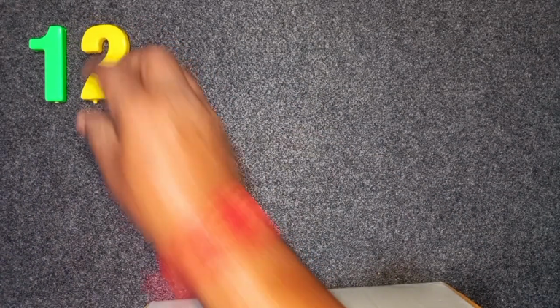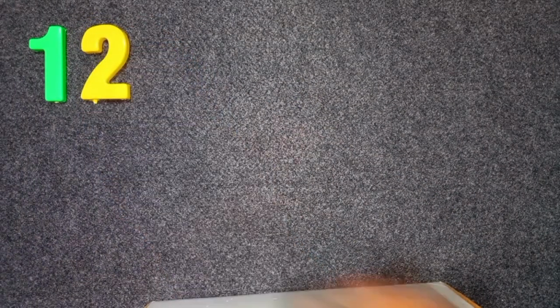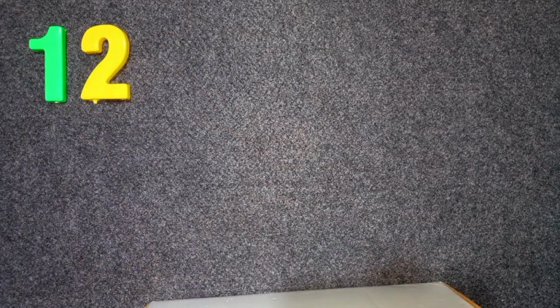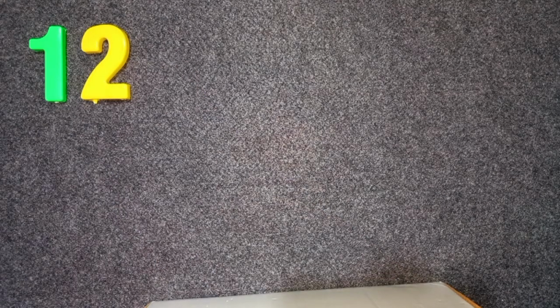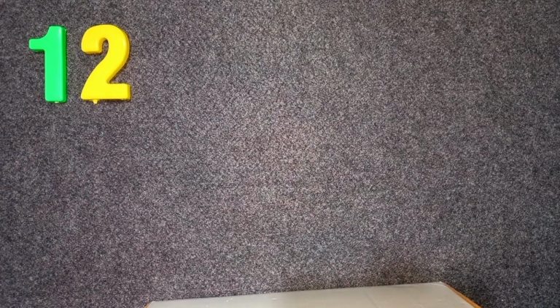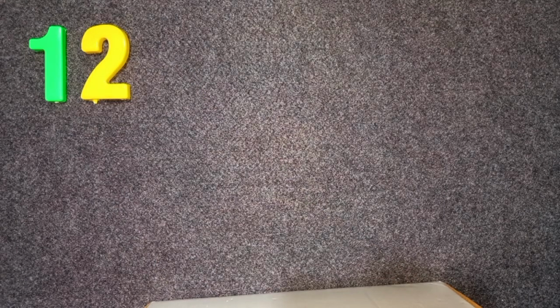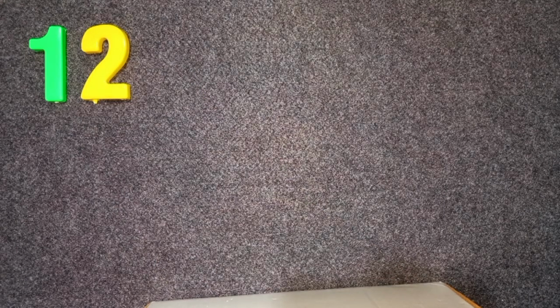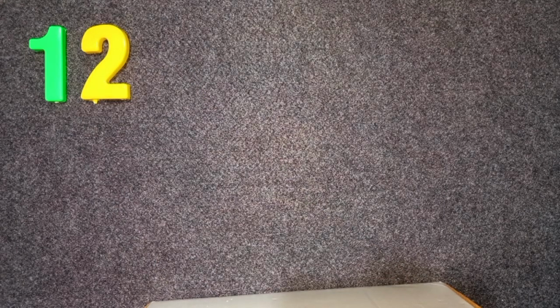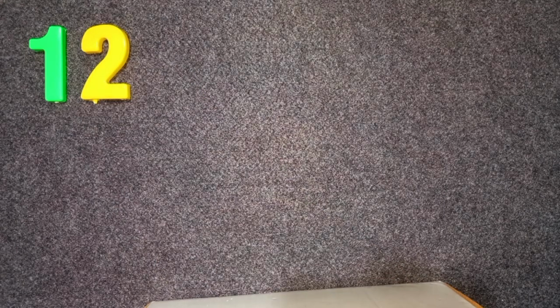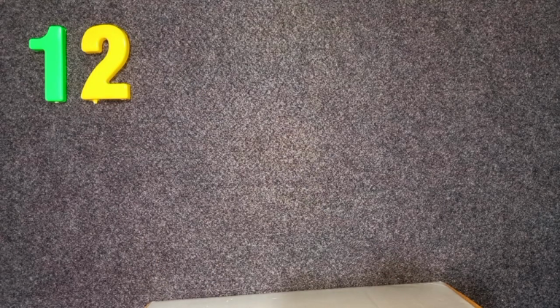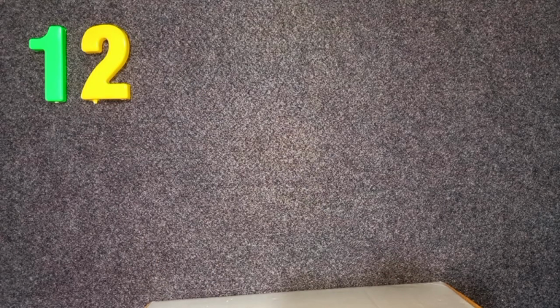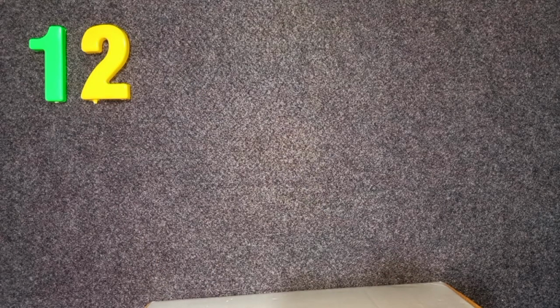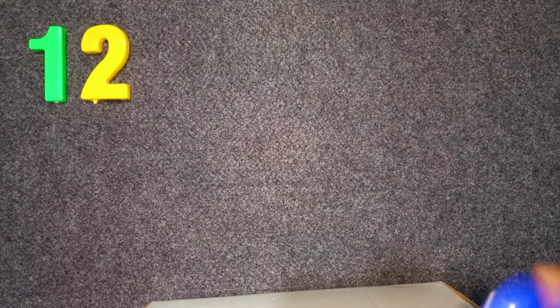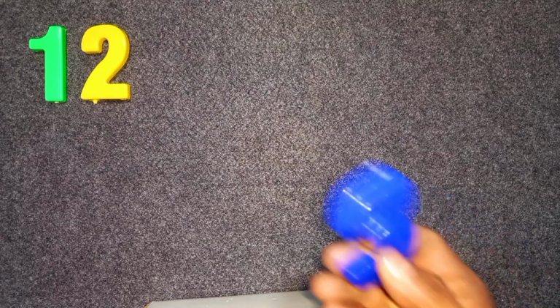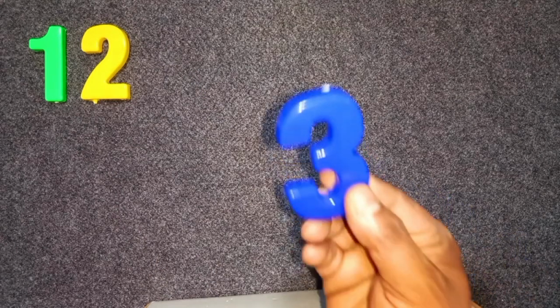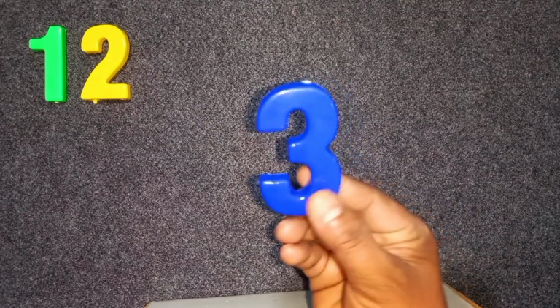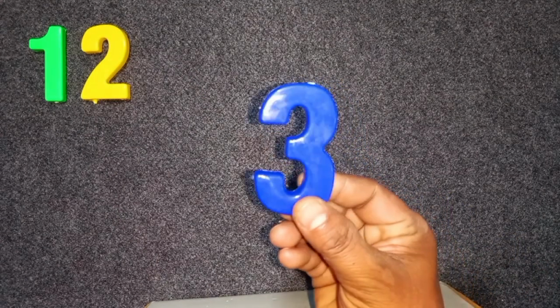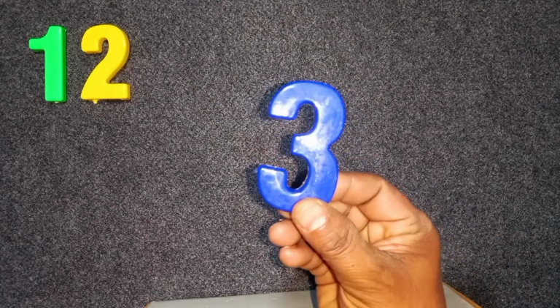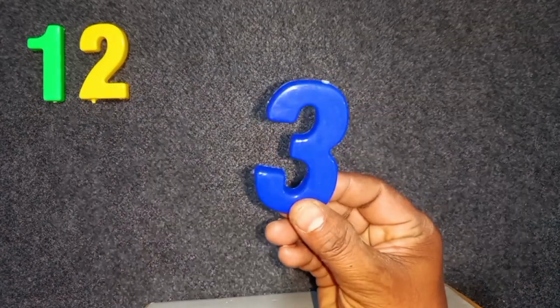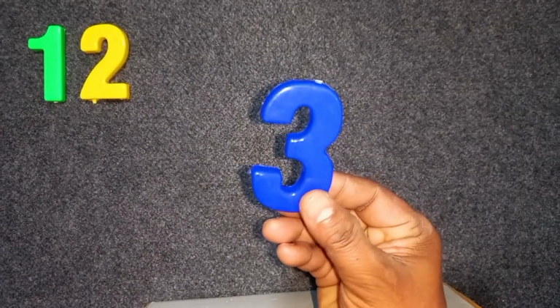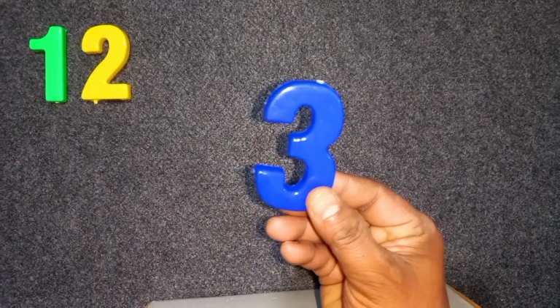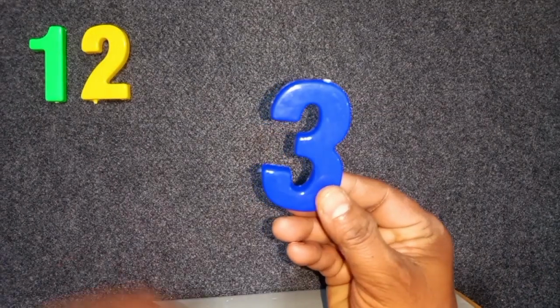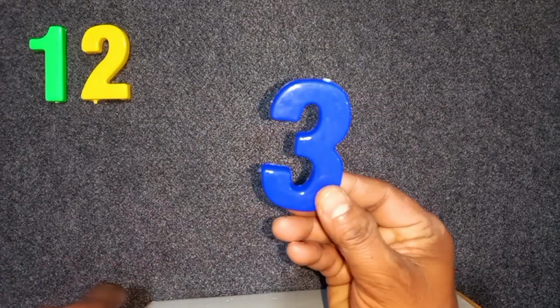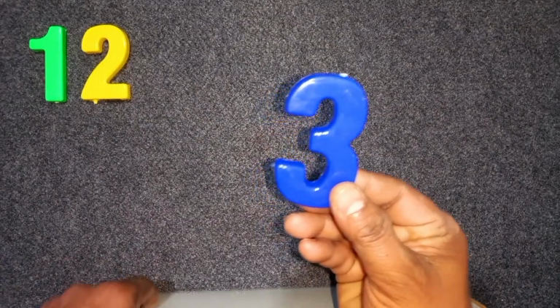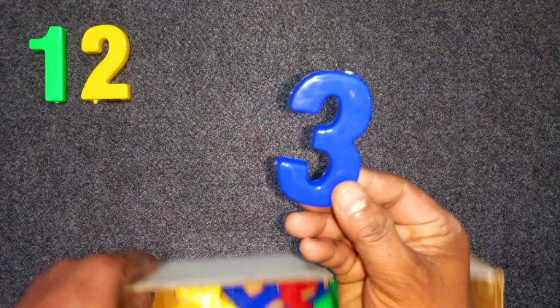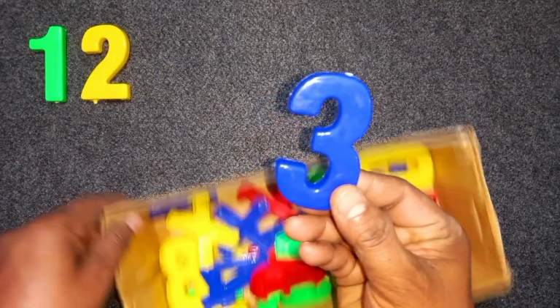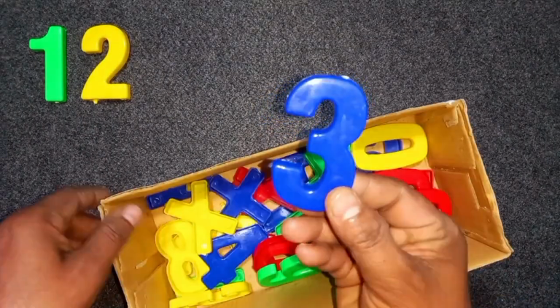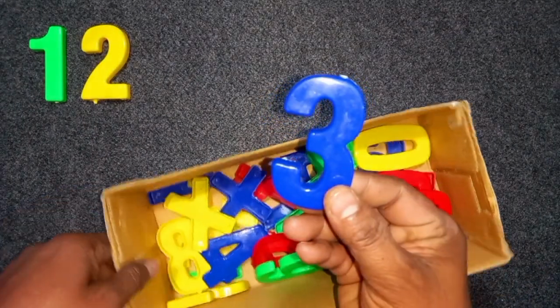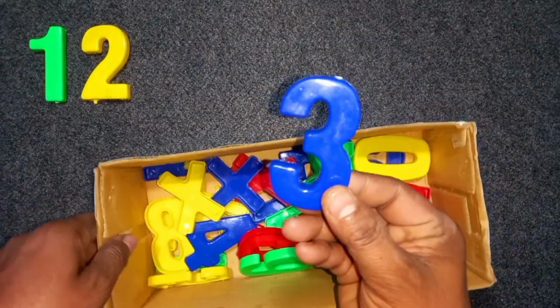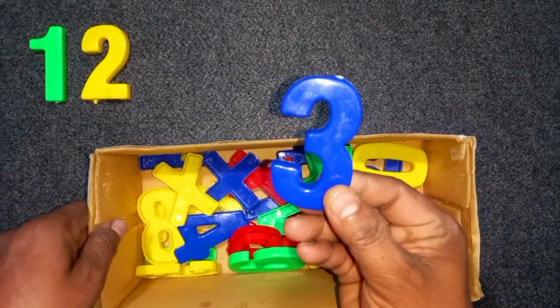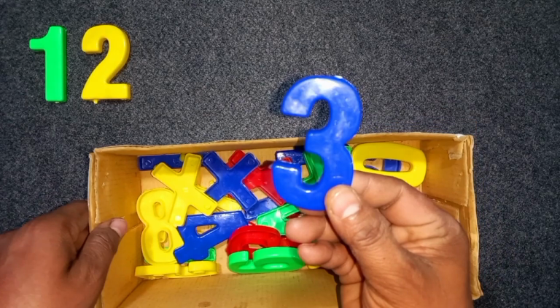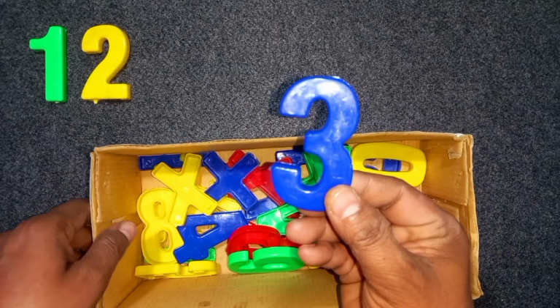Two. Blue color, three. Blue color, three.